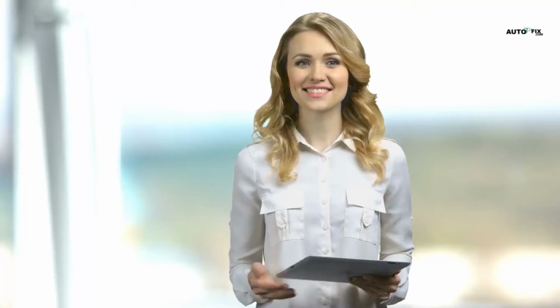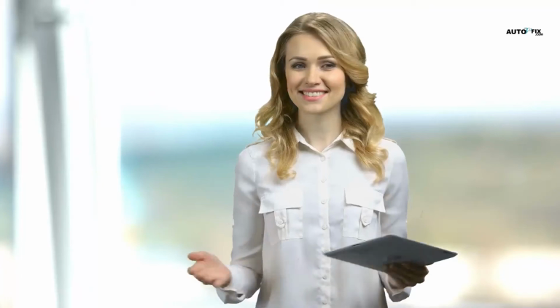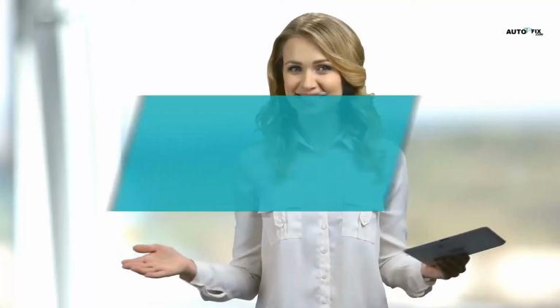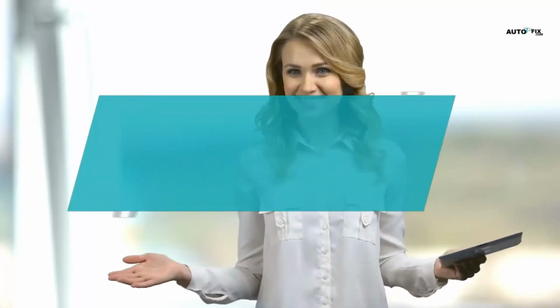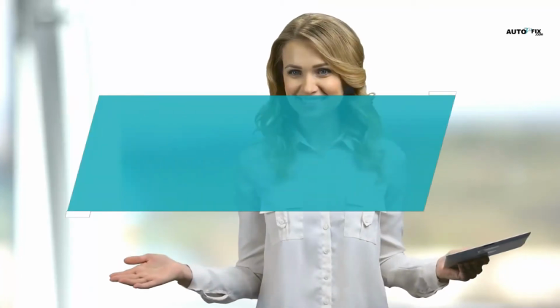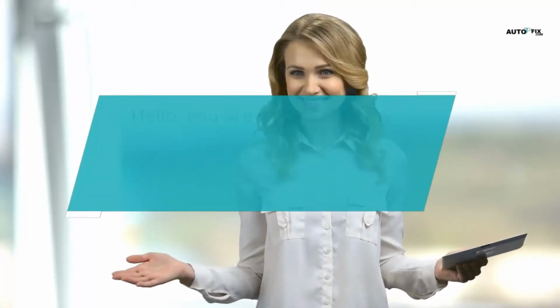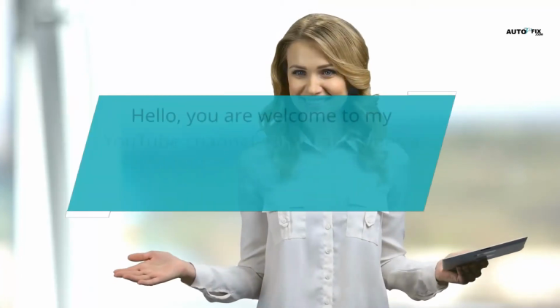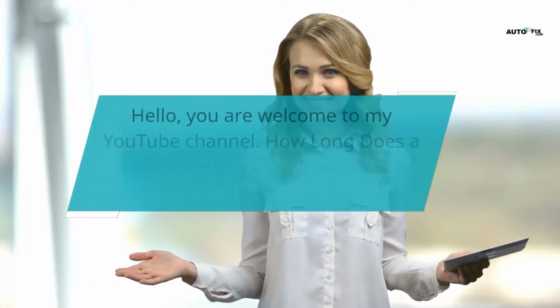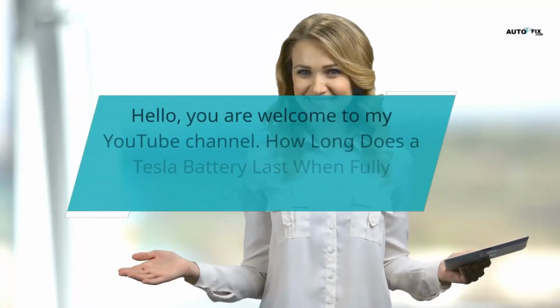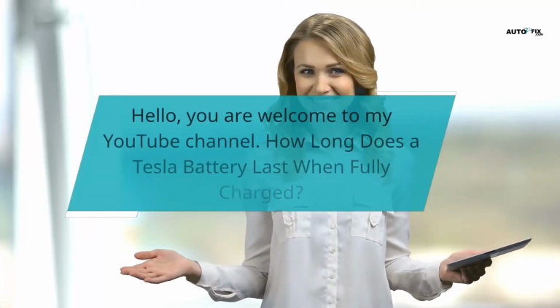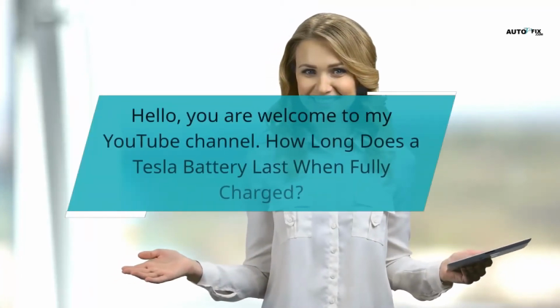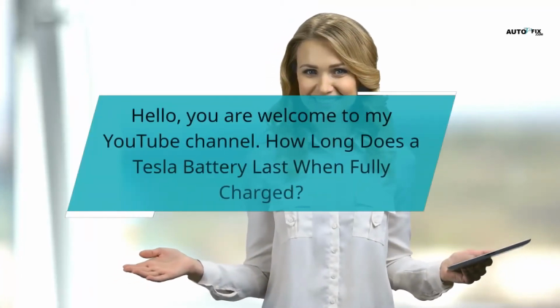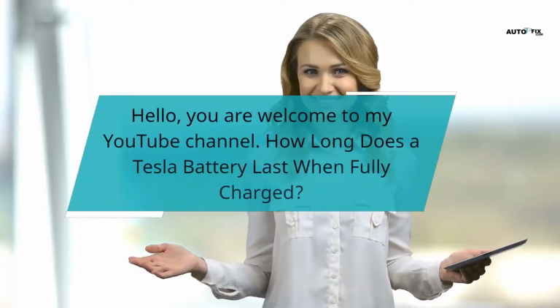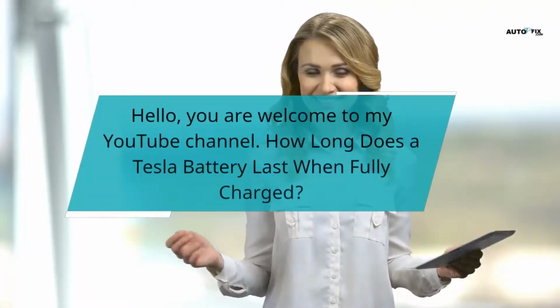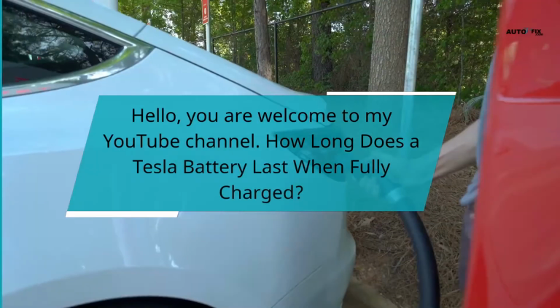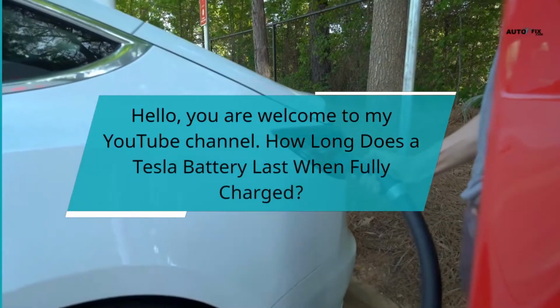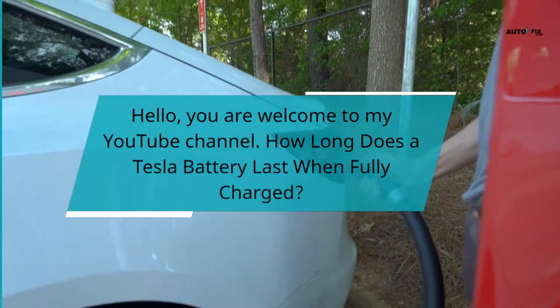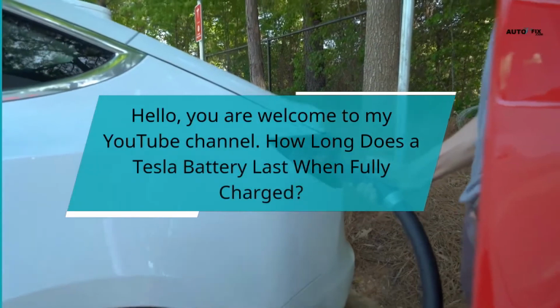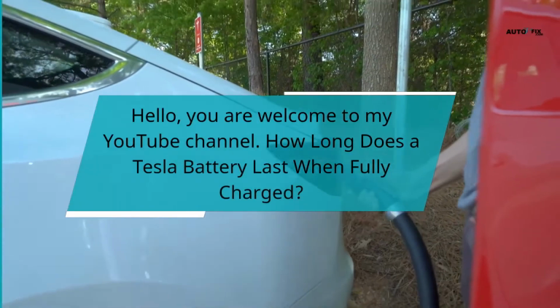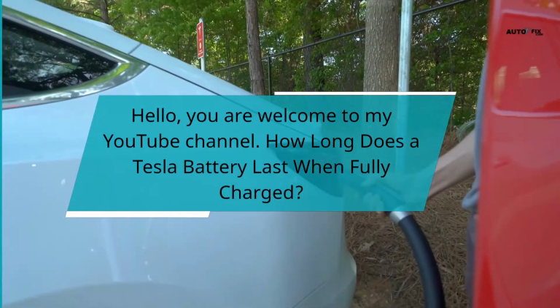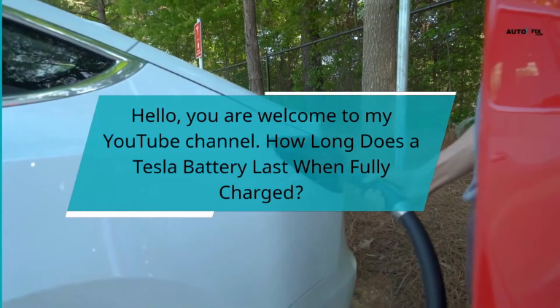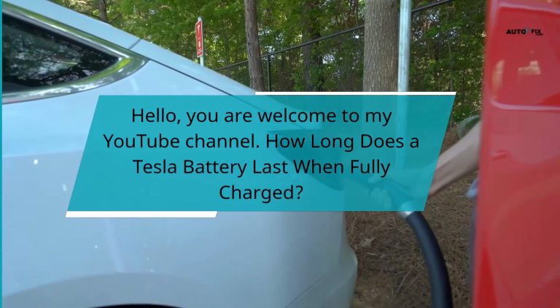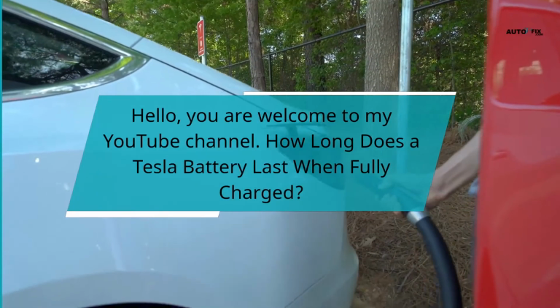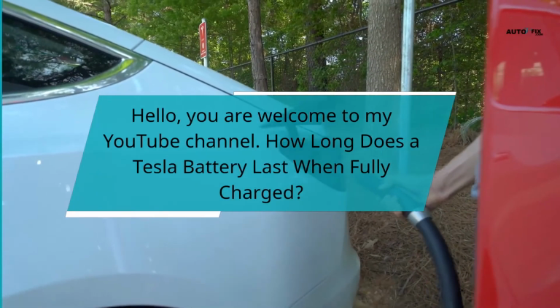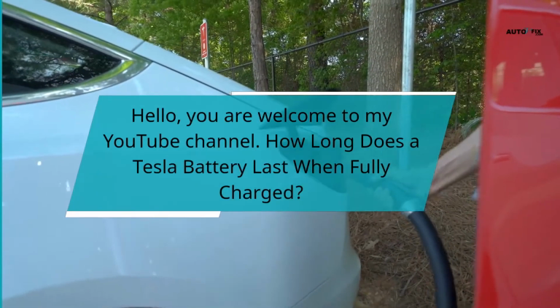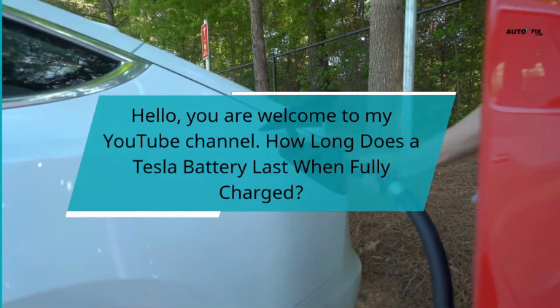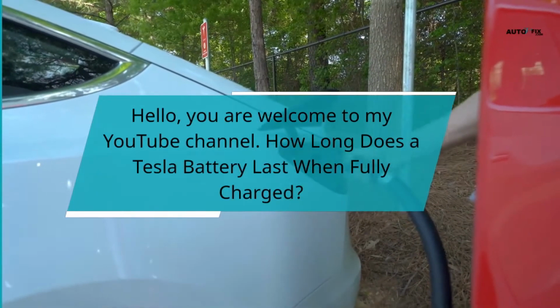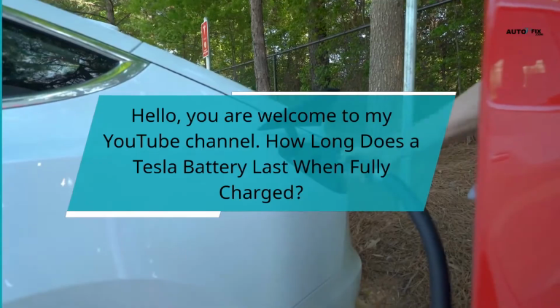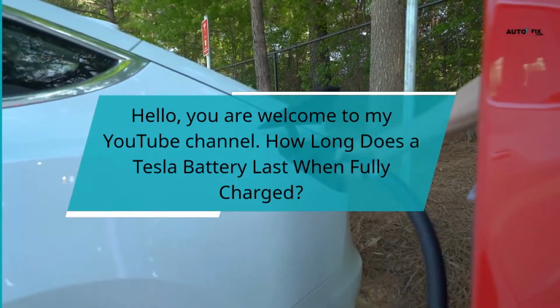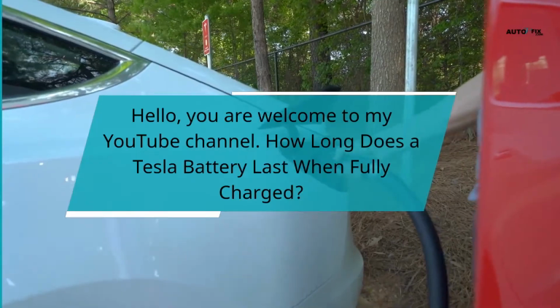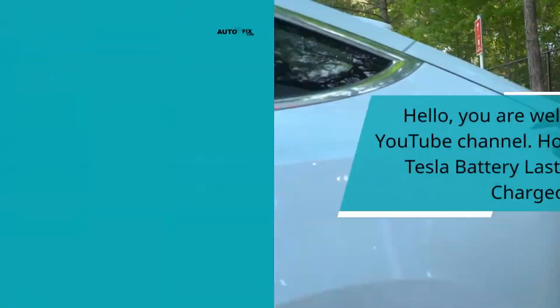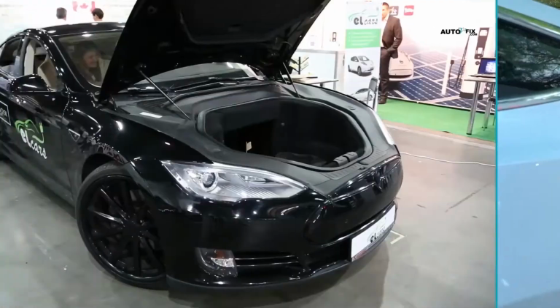Hello, you are welcome to my YouTube channel. How long does a Tesla battery last when fully charged?